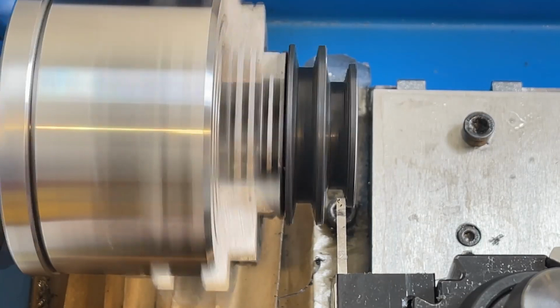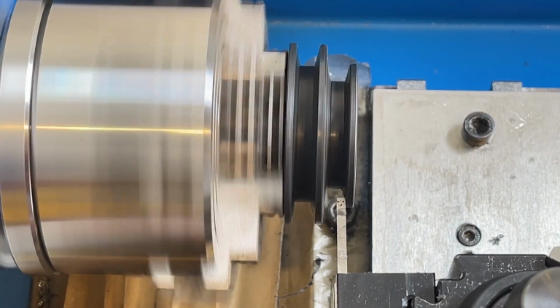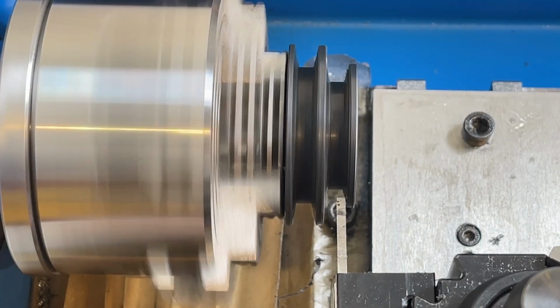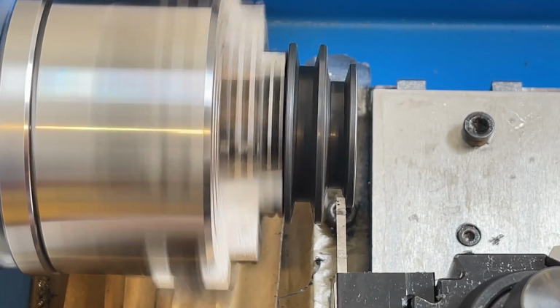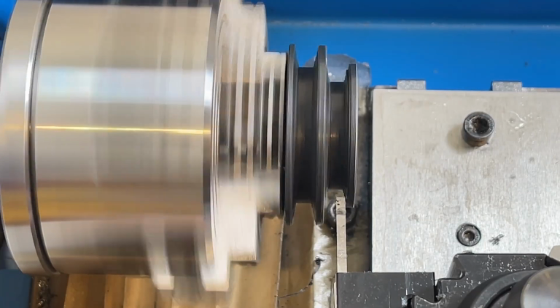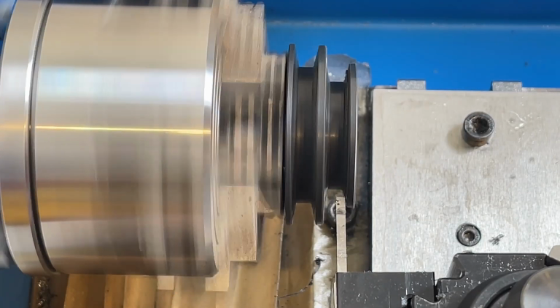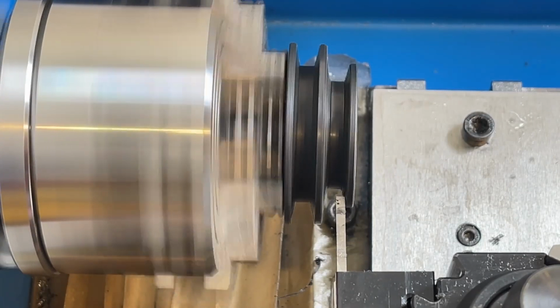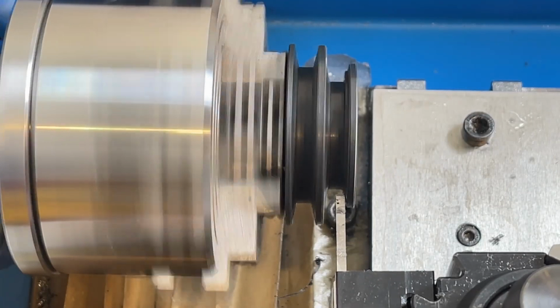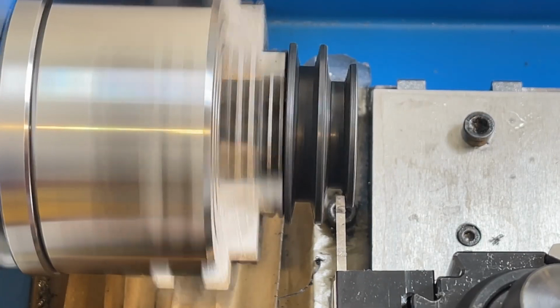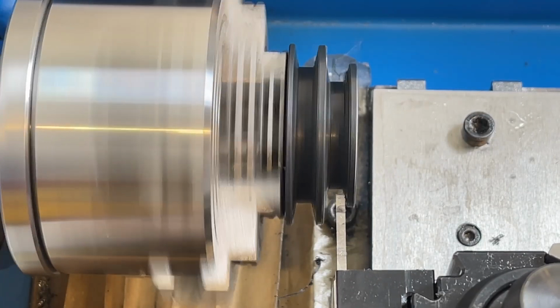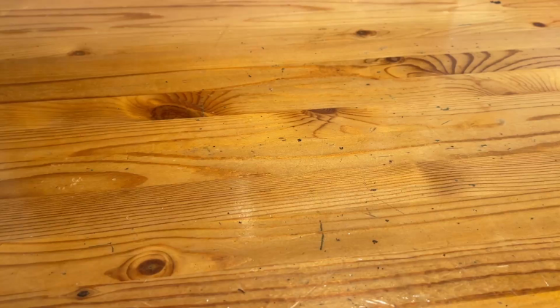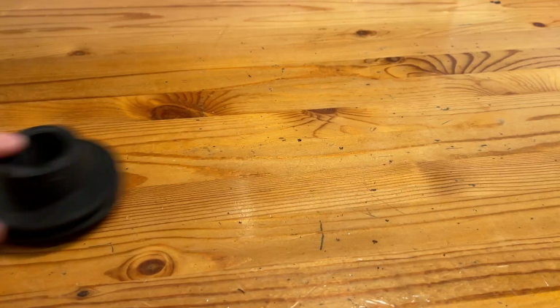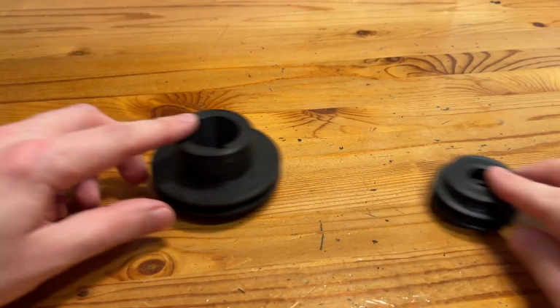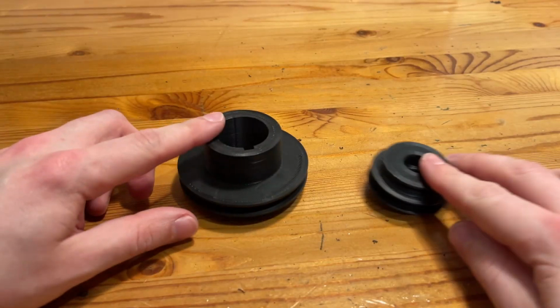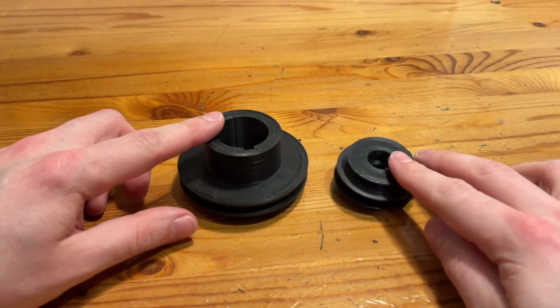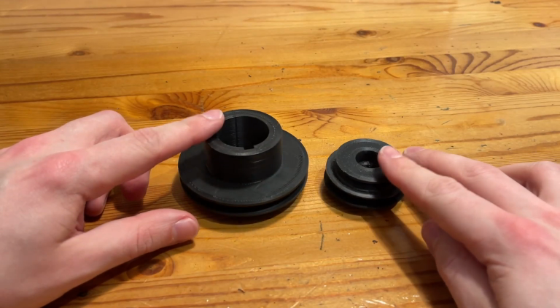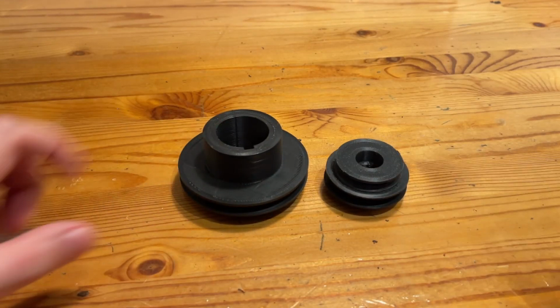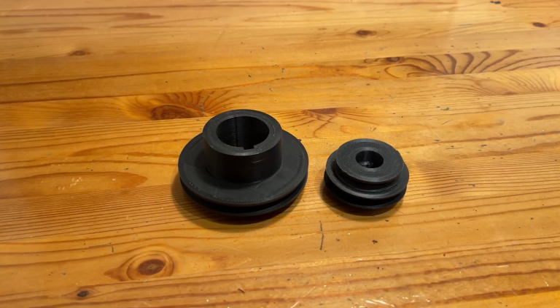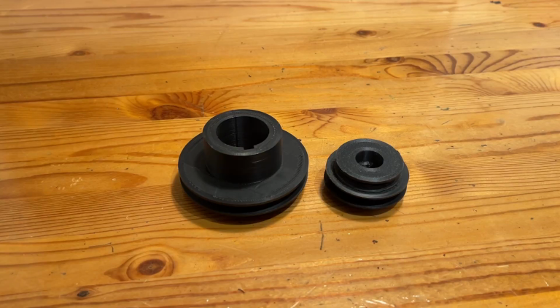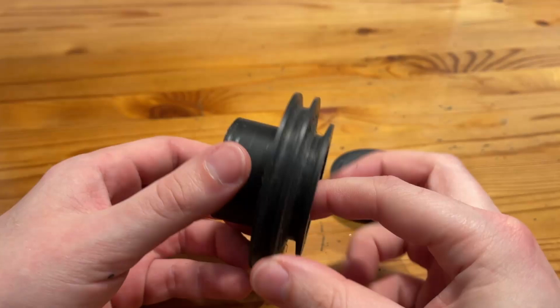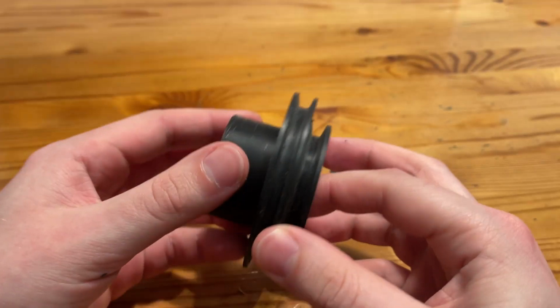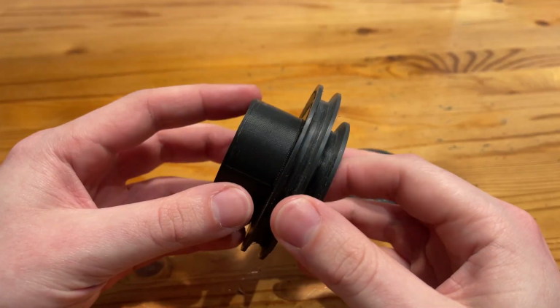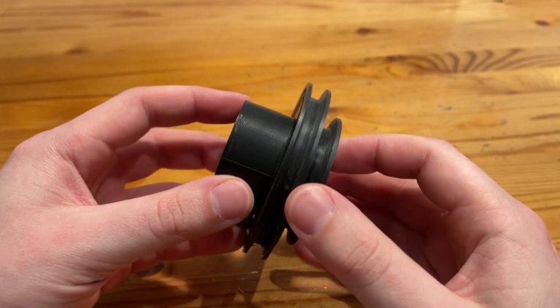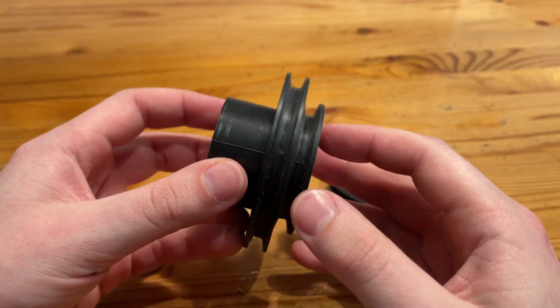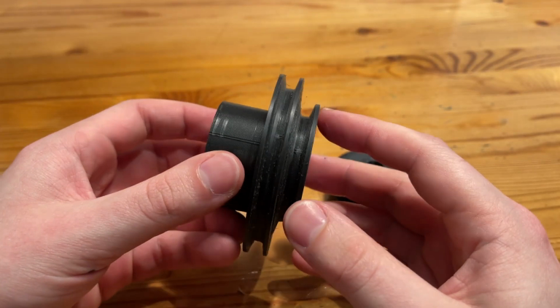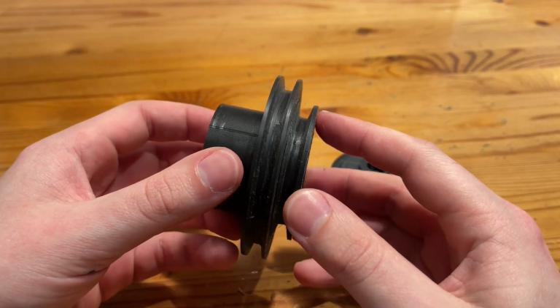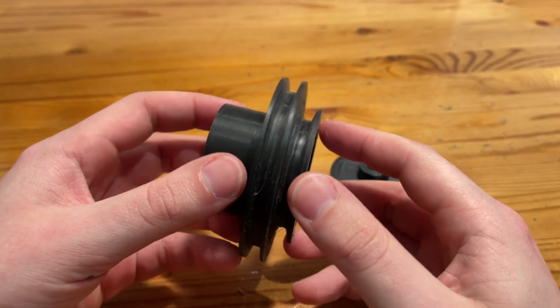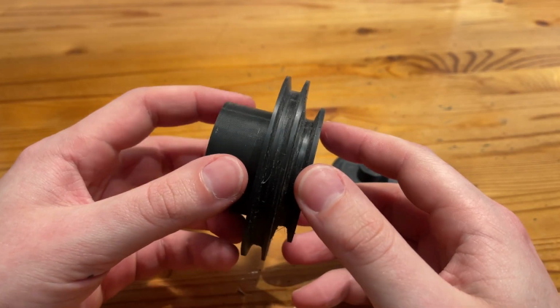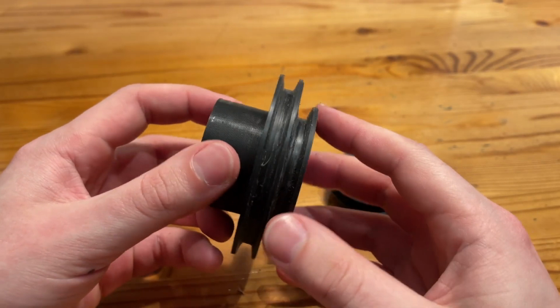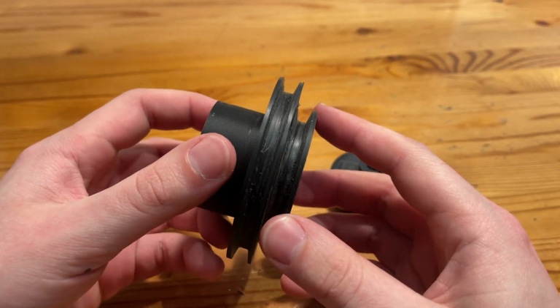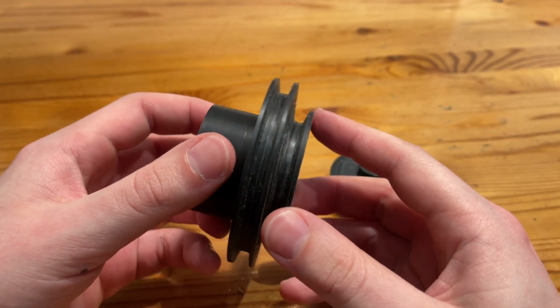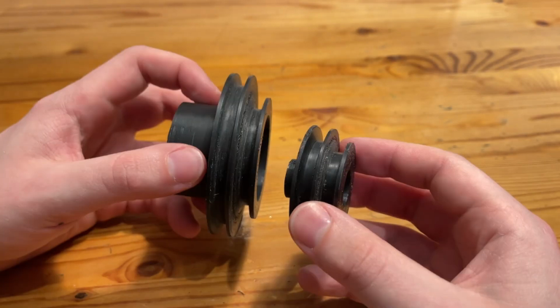This also provides the added advantage of letting me make the pulleys out of aluminum at some point down the road, if and when these plastic ones don't work out.